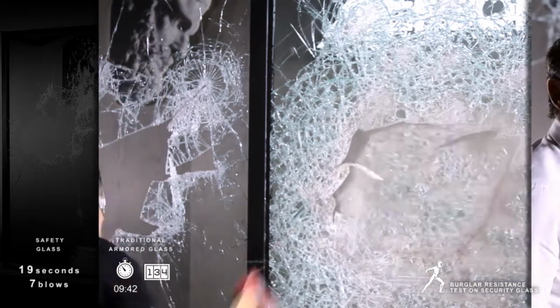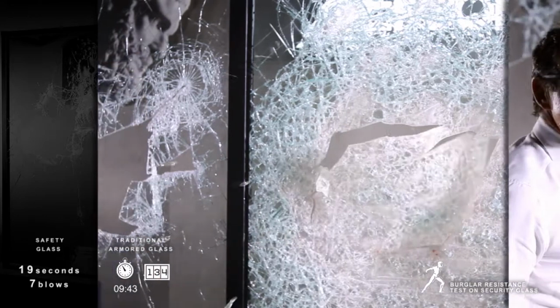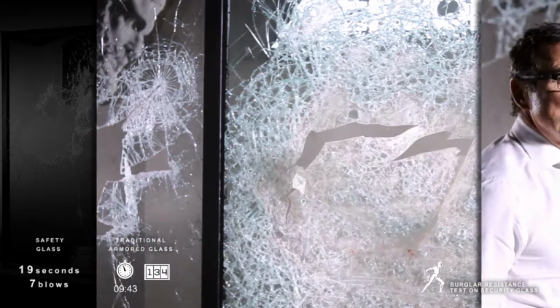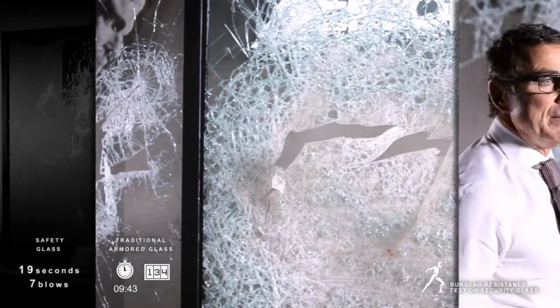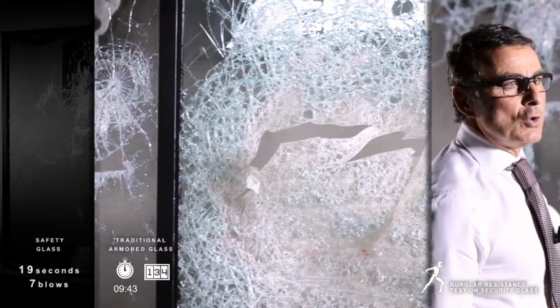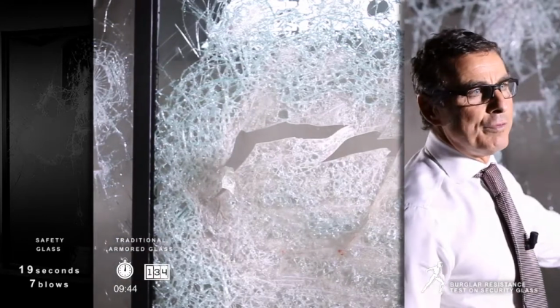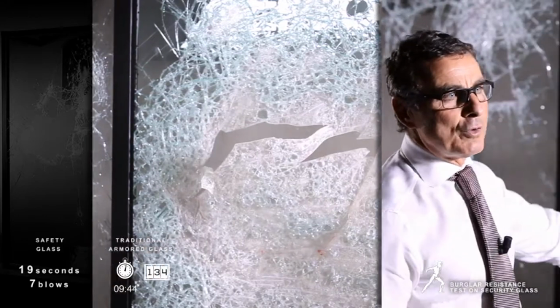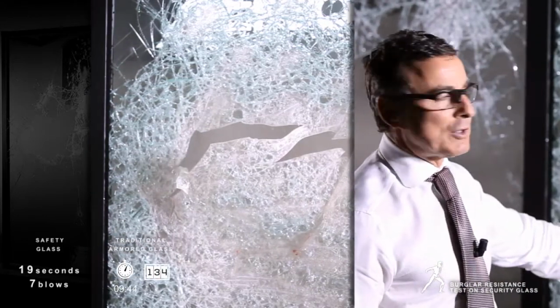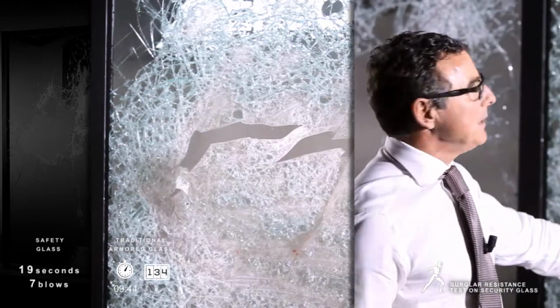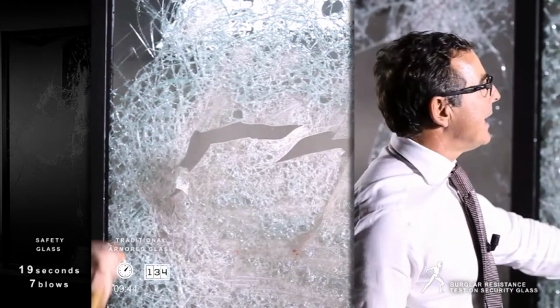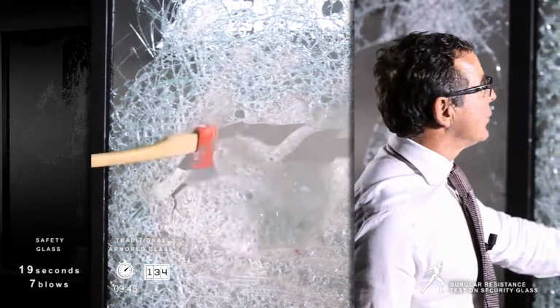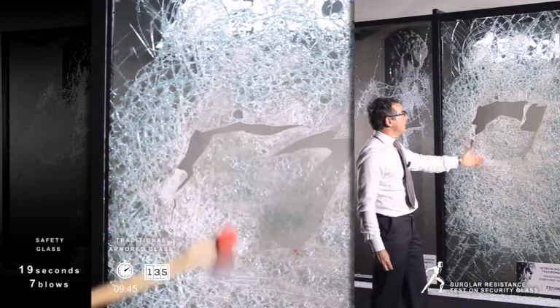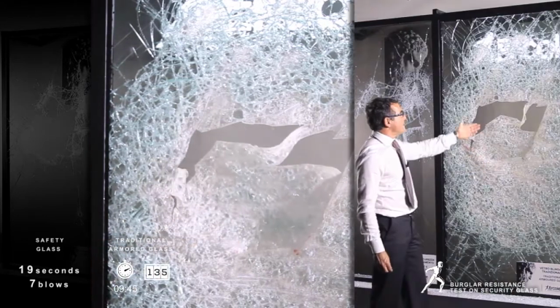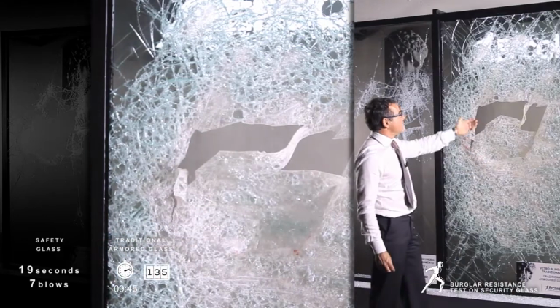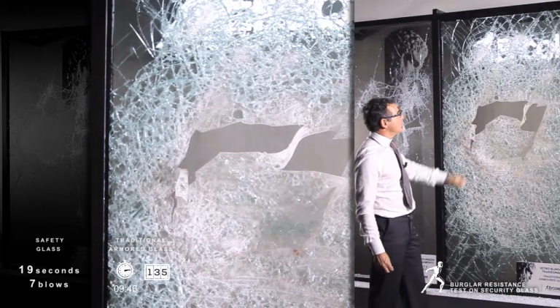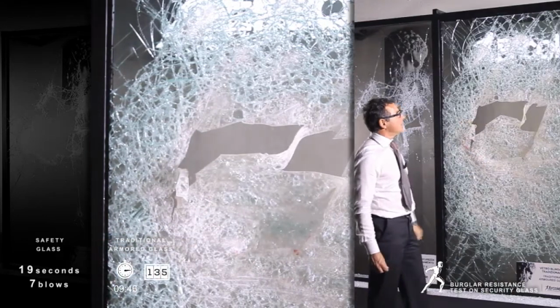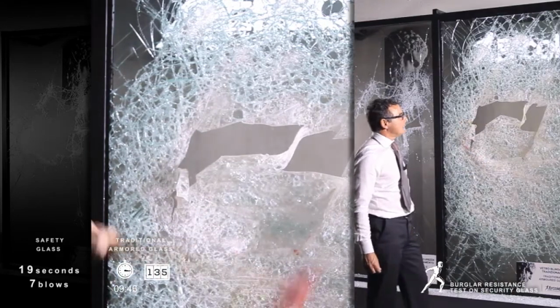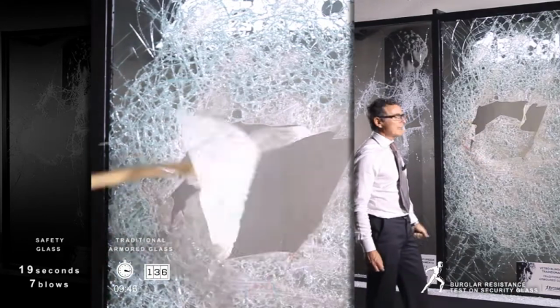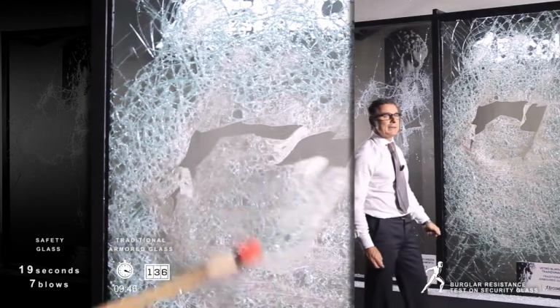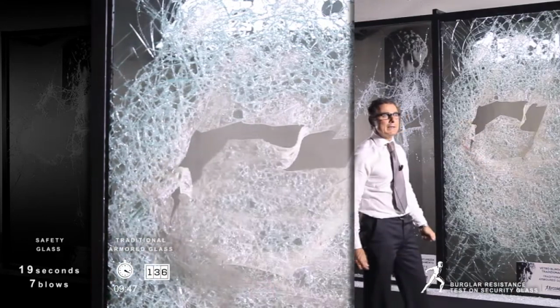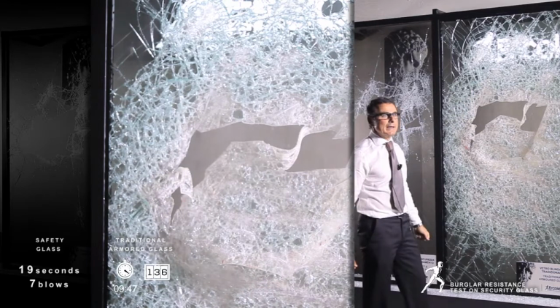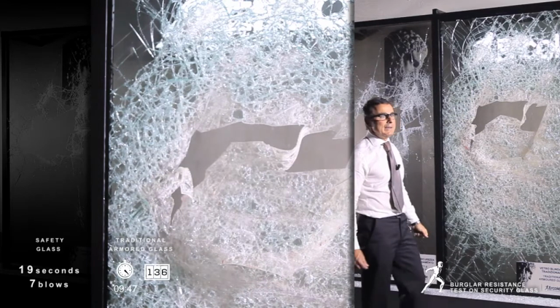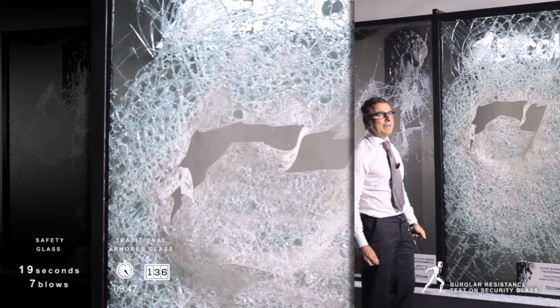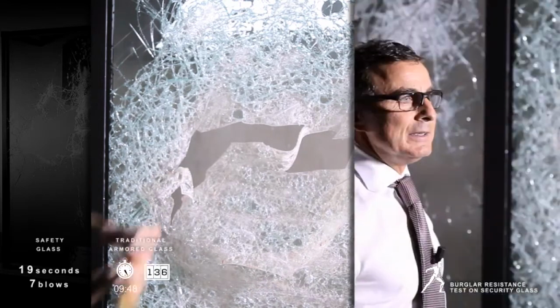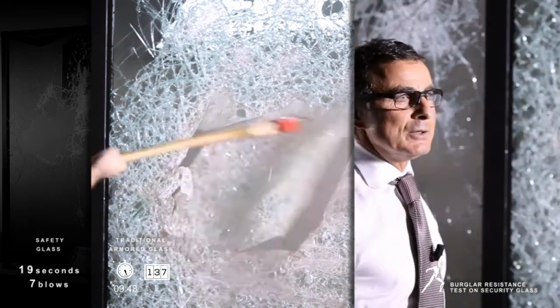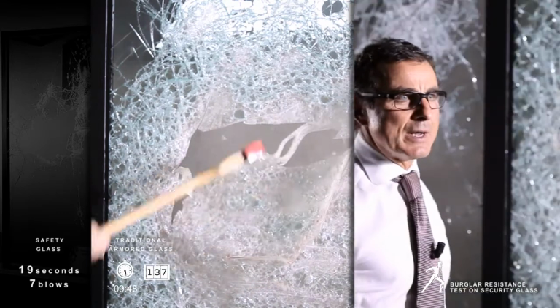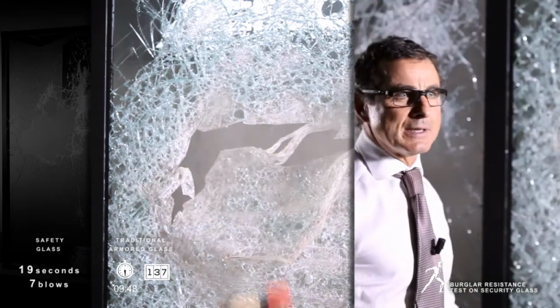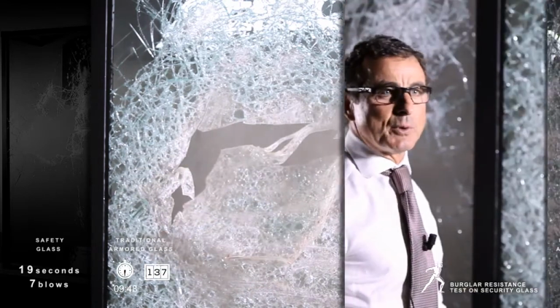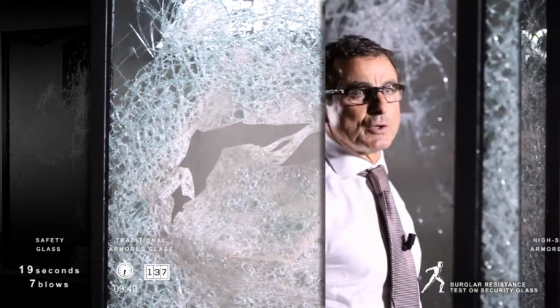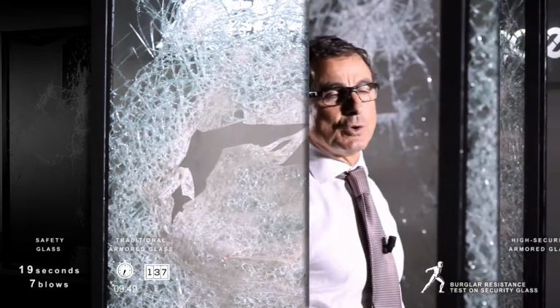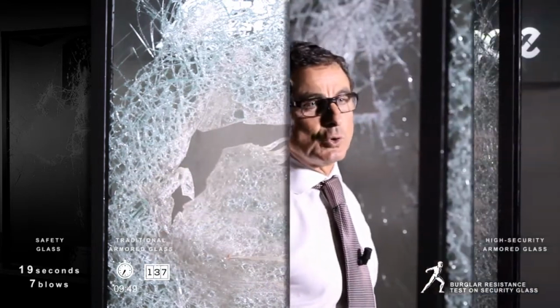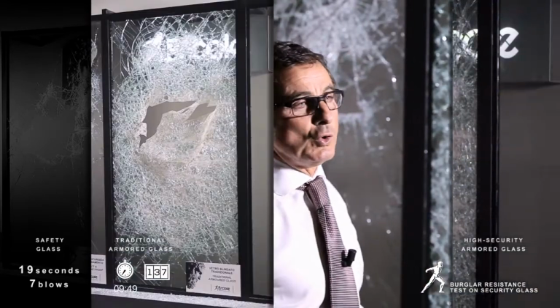By comparing the safety glass and the armoured one, we can see that the latter provides much higher levels of security and protection.